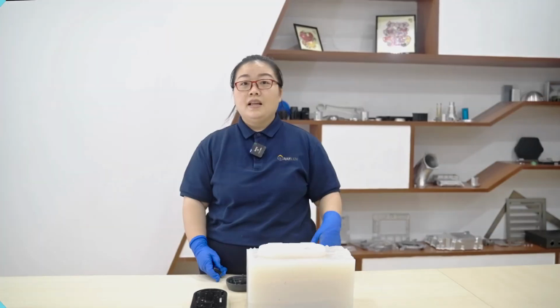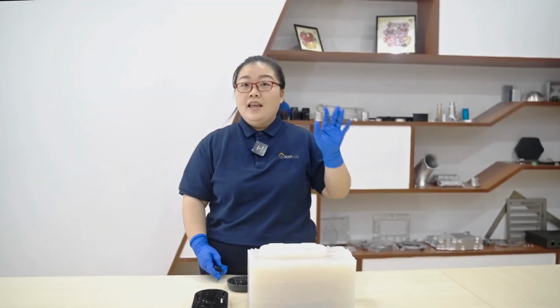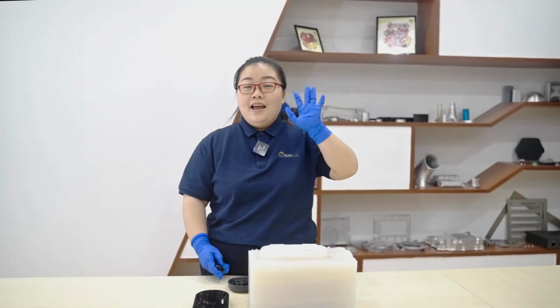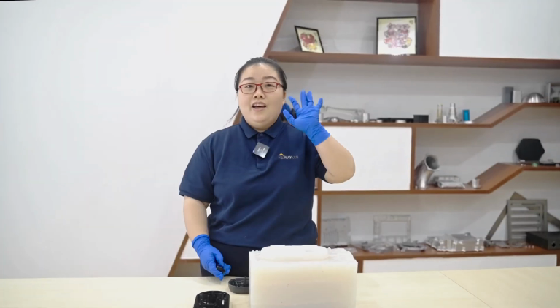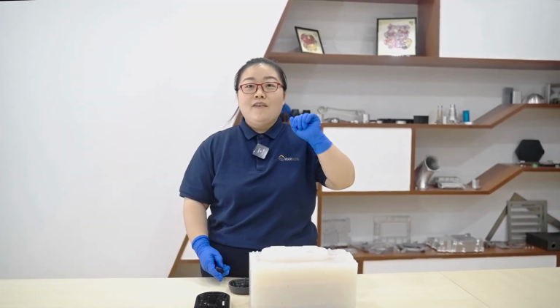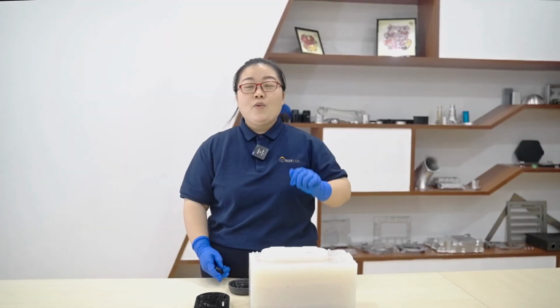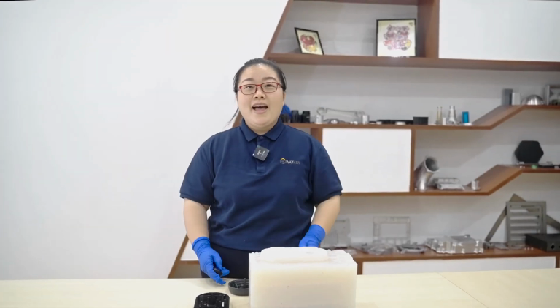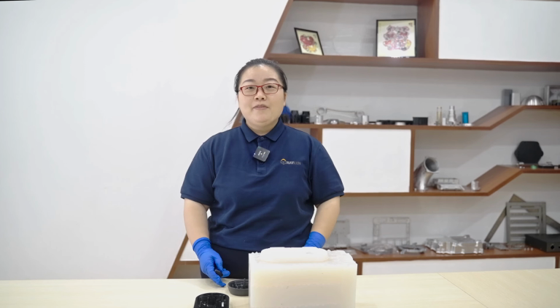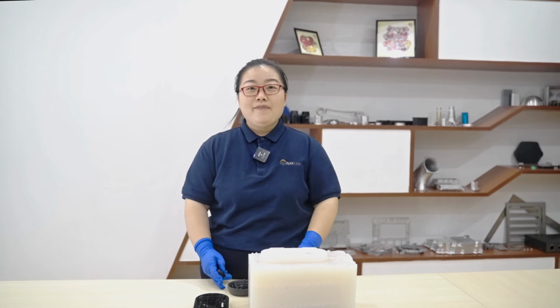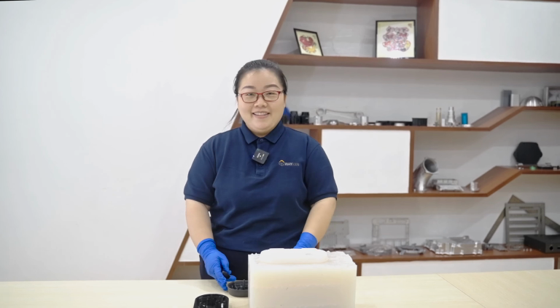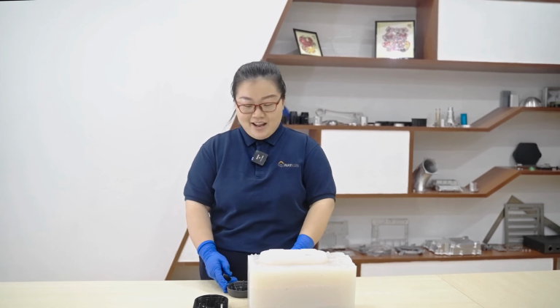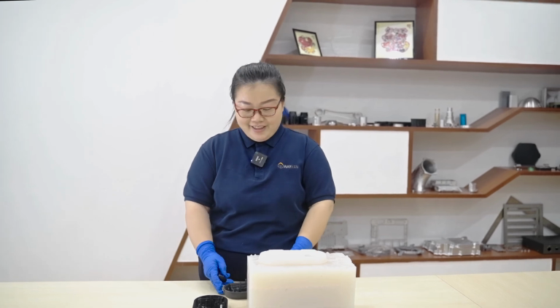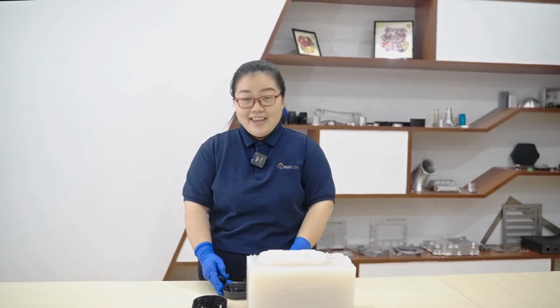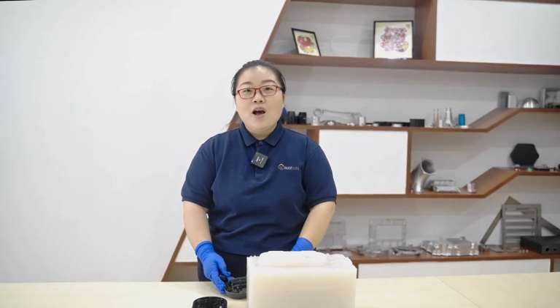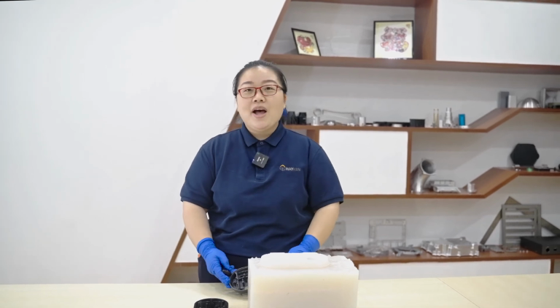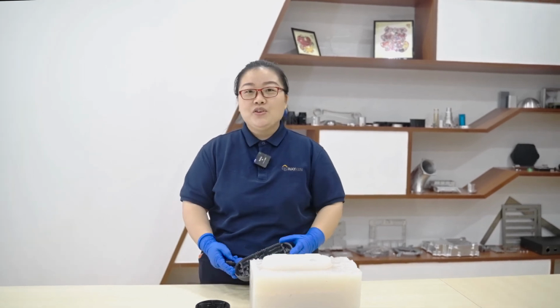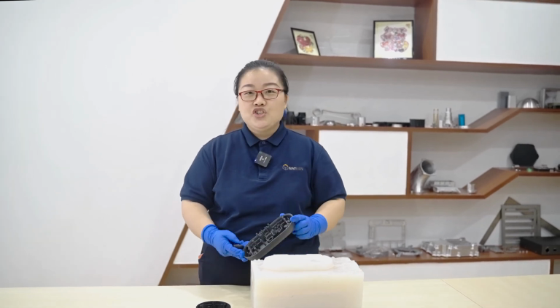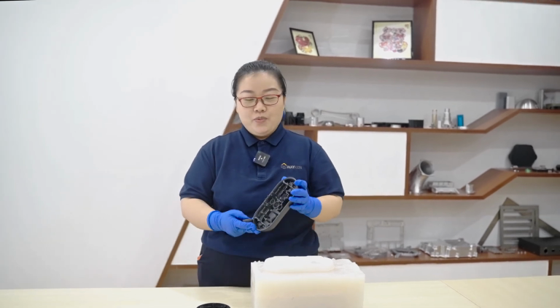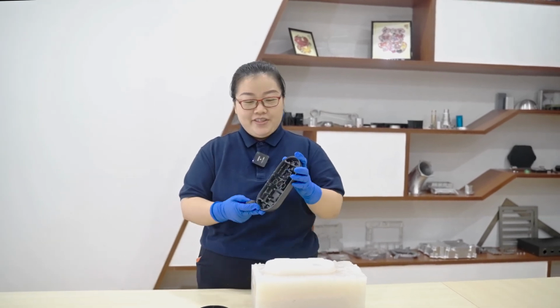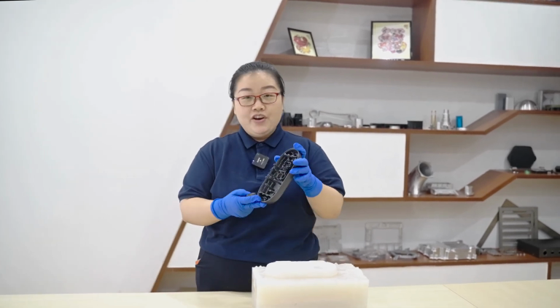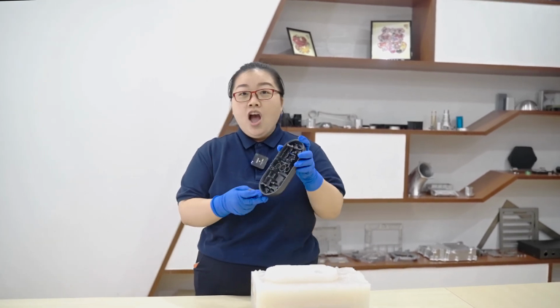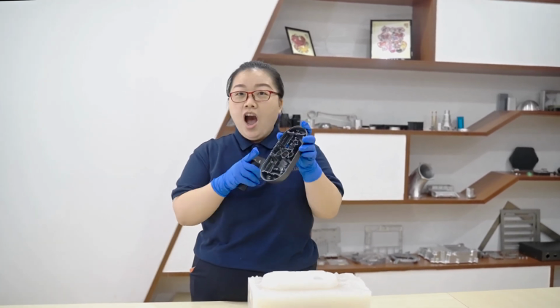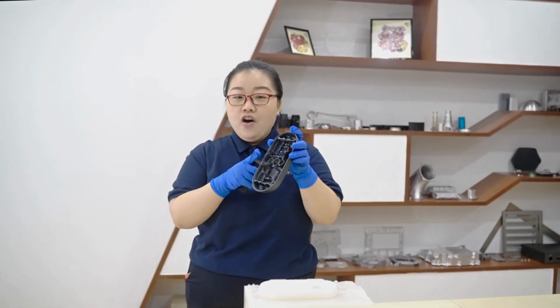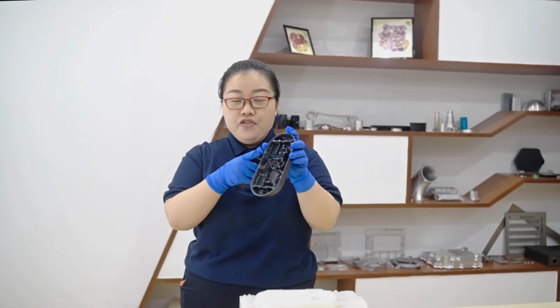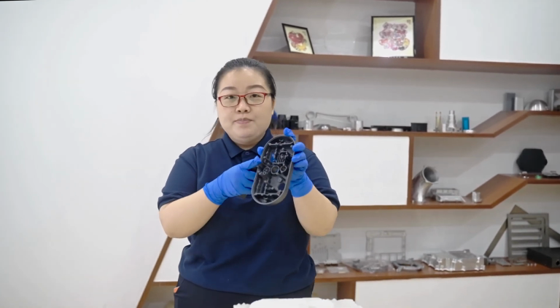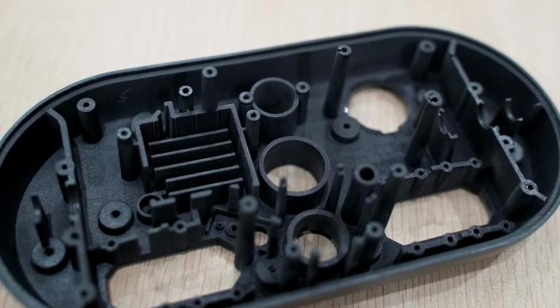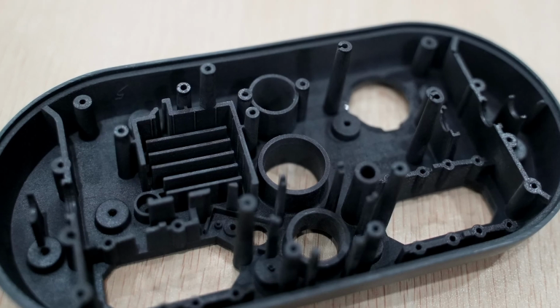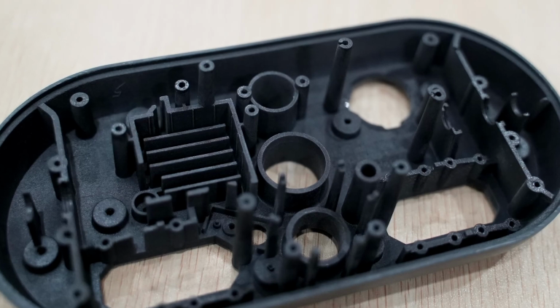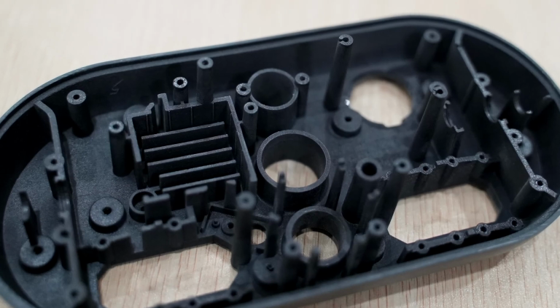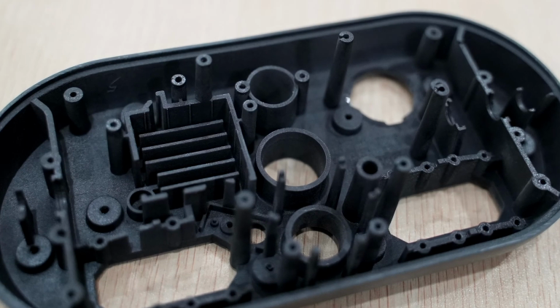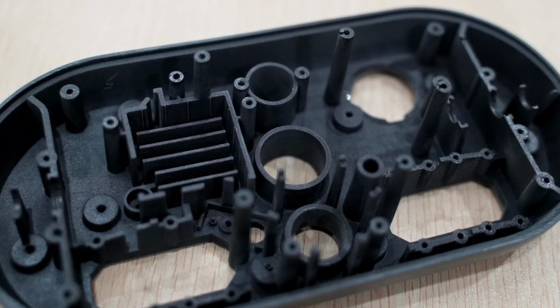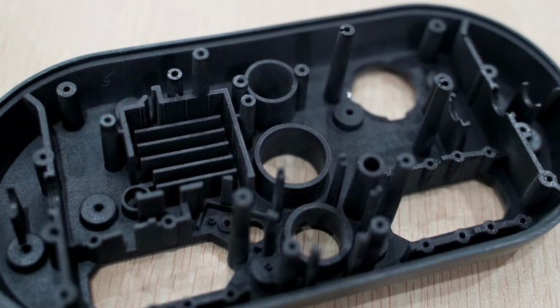Hello everyone, I'm Fabiana. Today I want to share with you how these parts are processed.